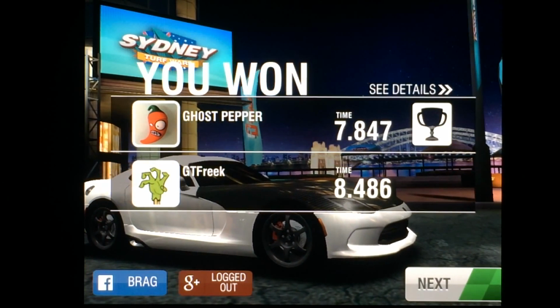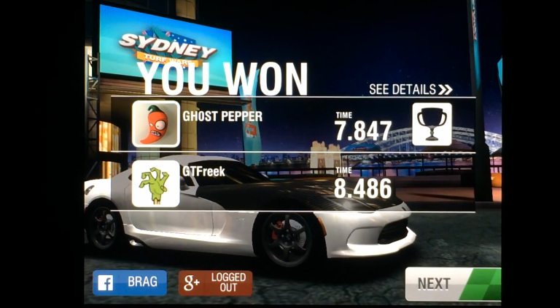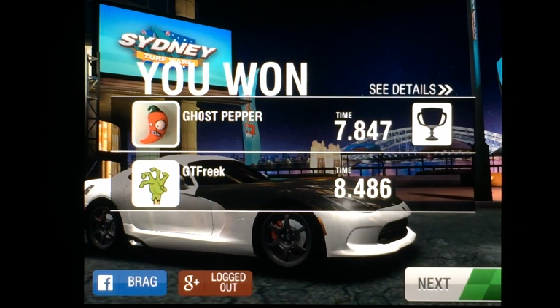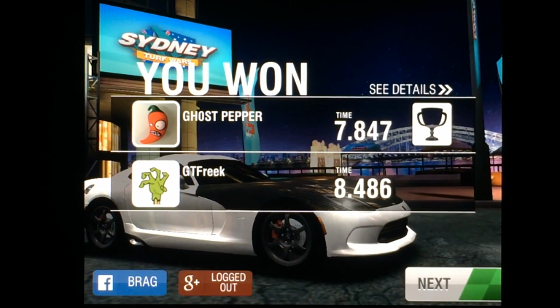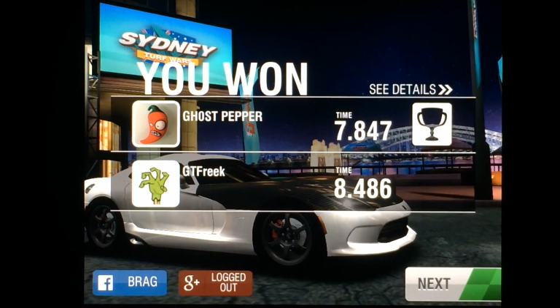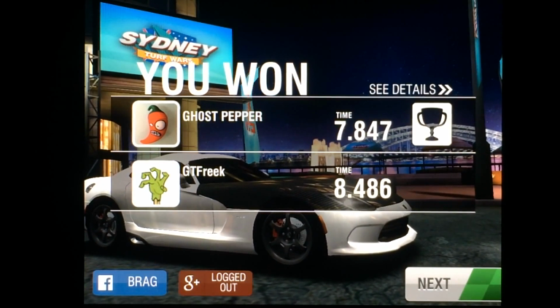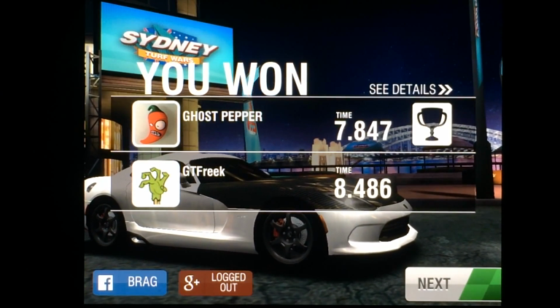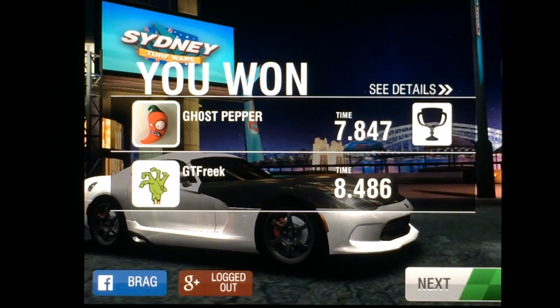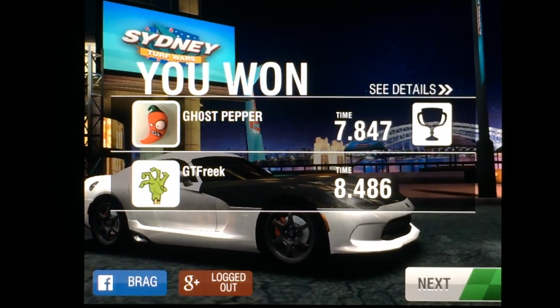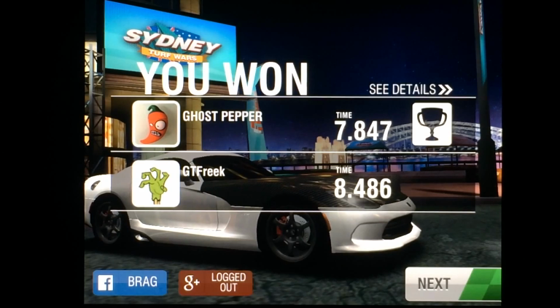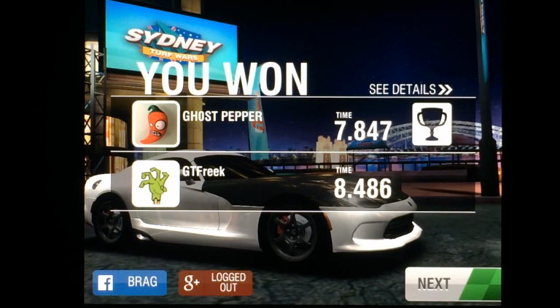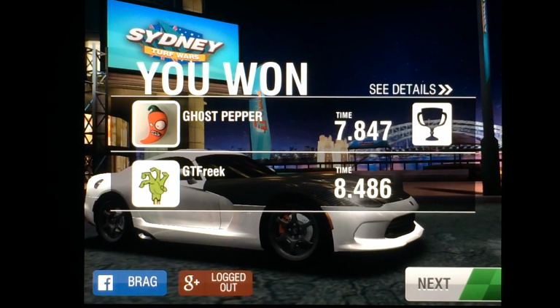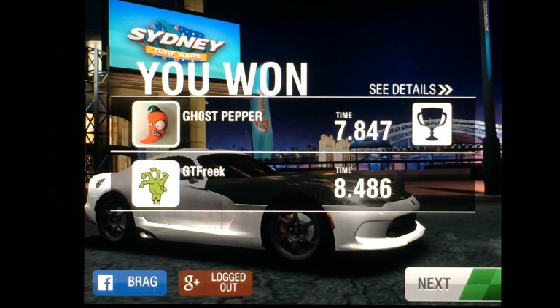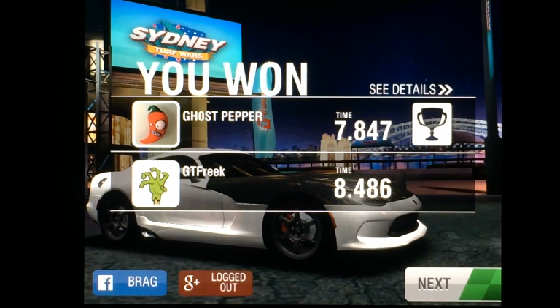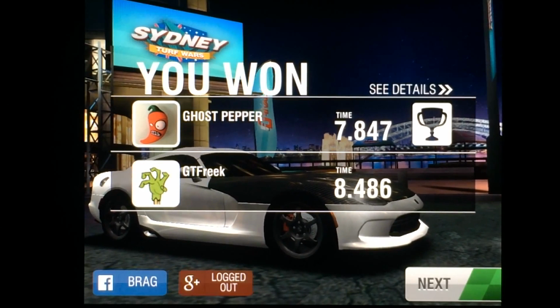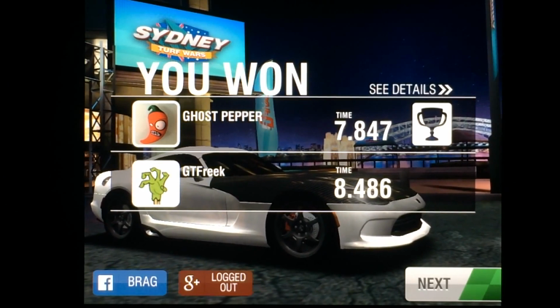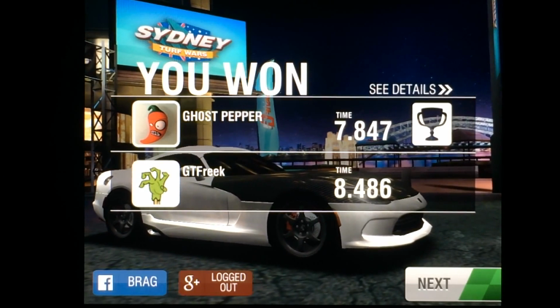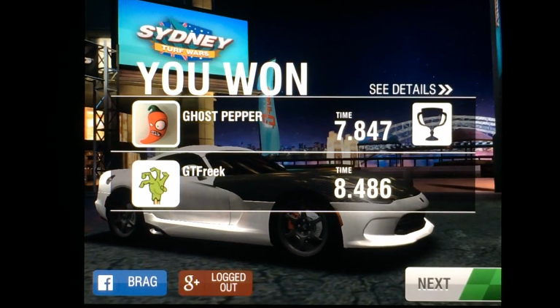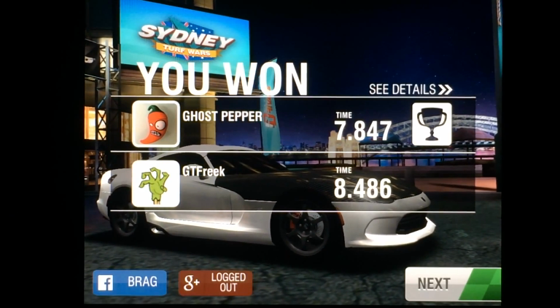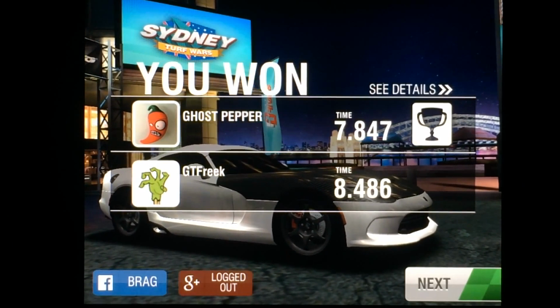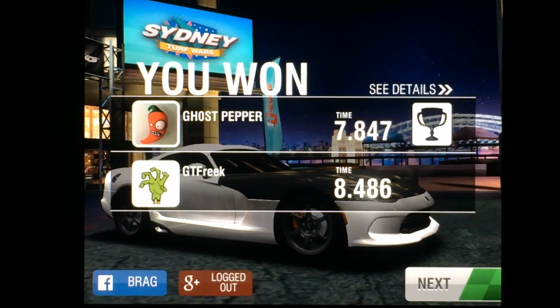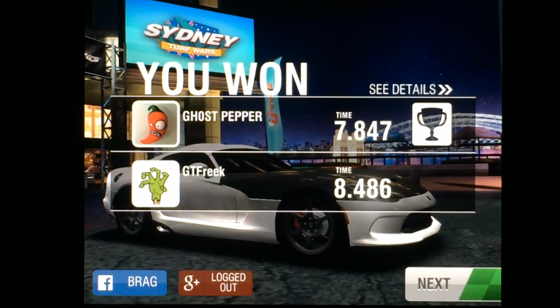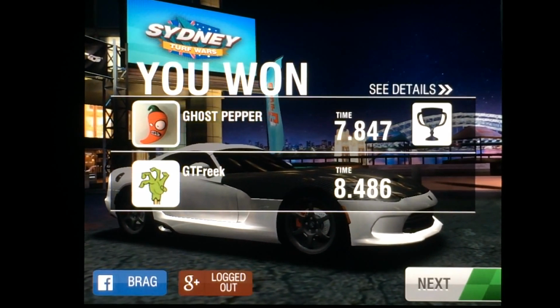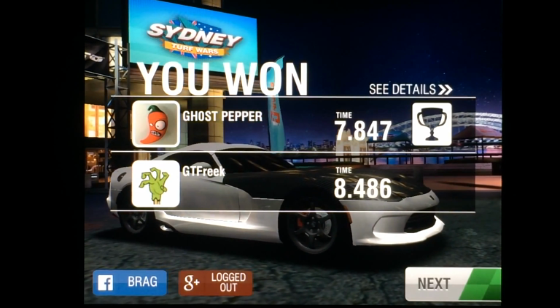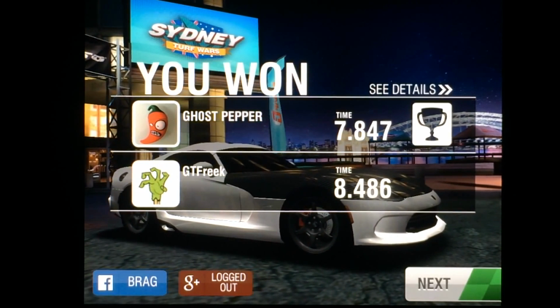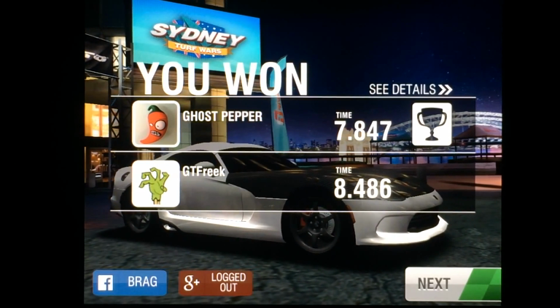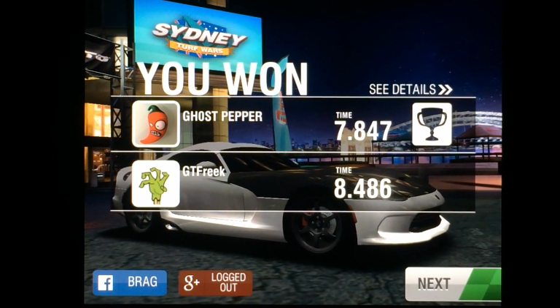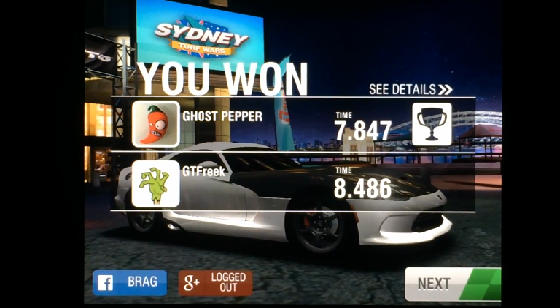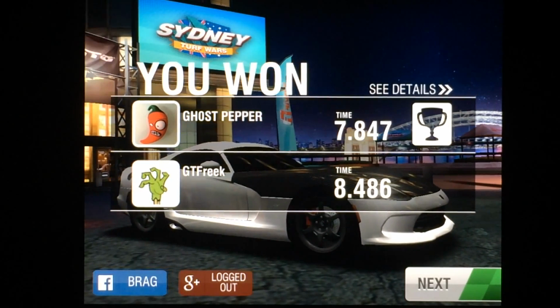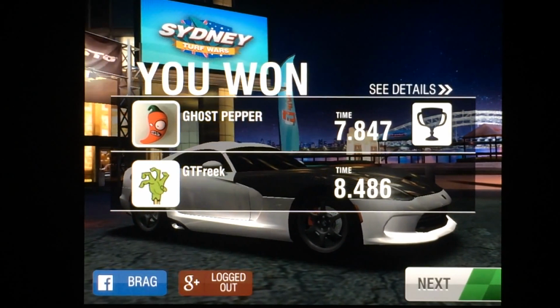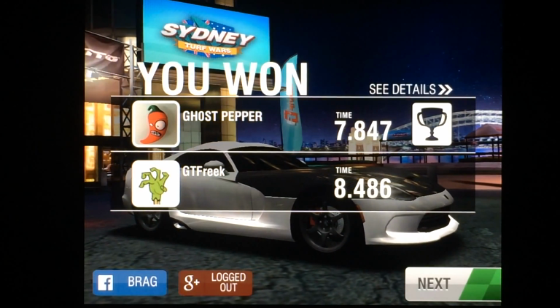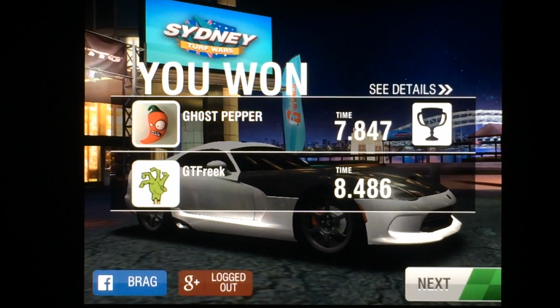And there you have it — that's how to perfectly launch the SRT Viper GTS. It's pretty straightforward: launch with nice and easy gear shifts.